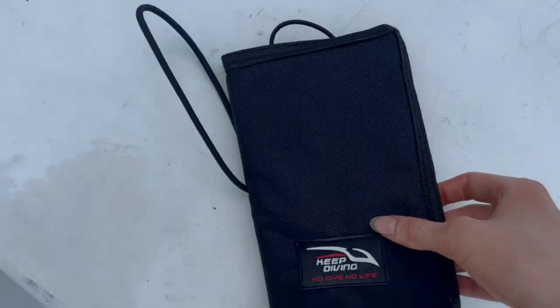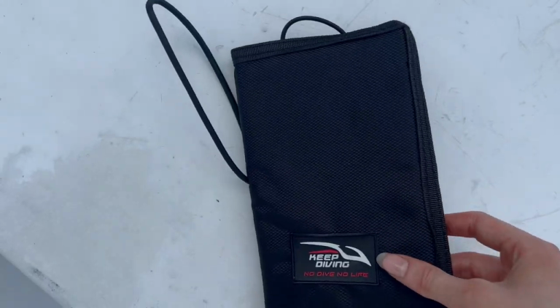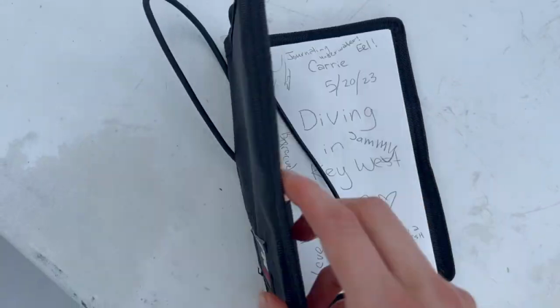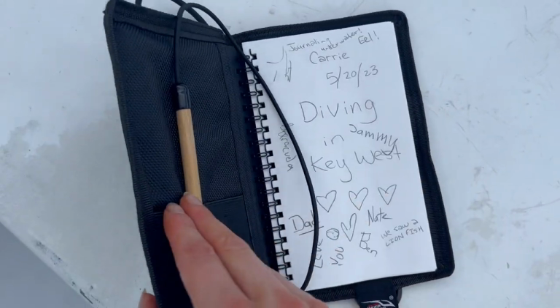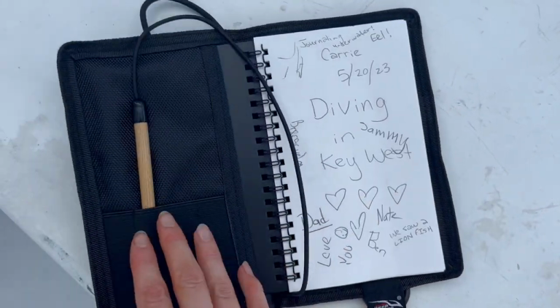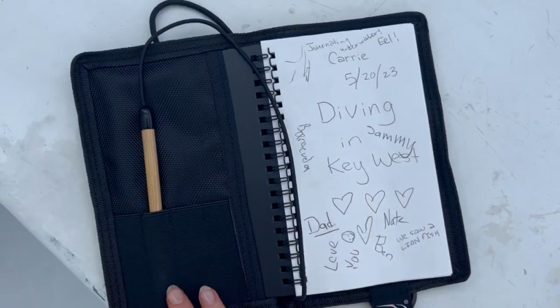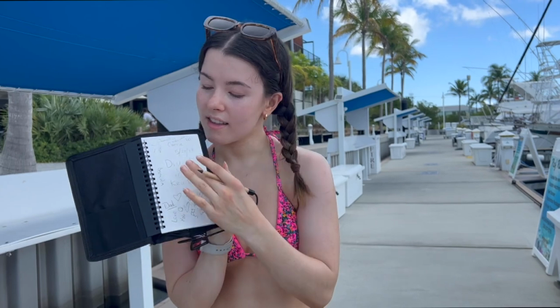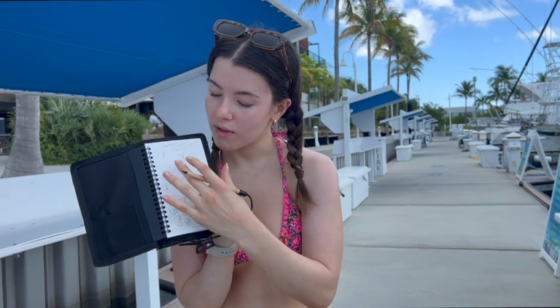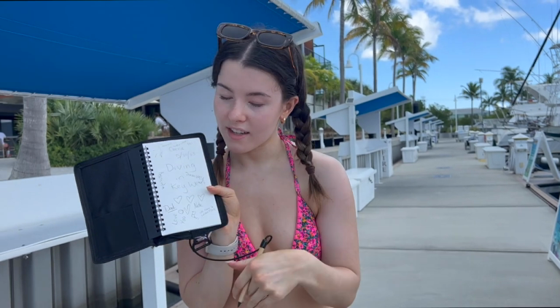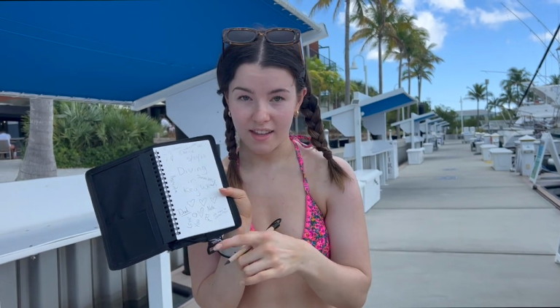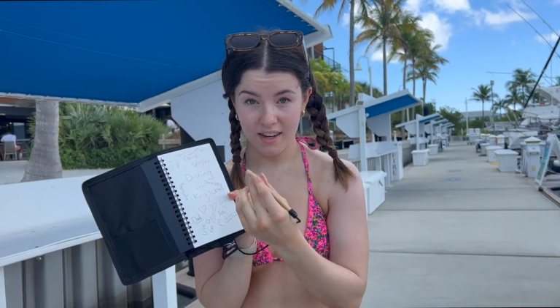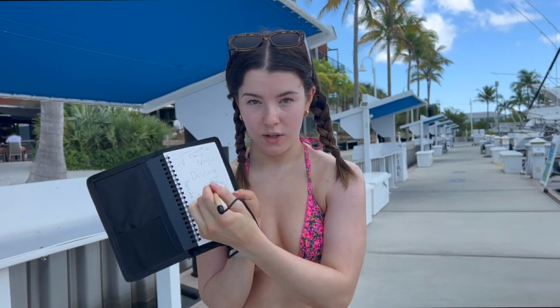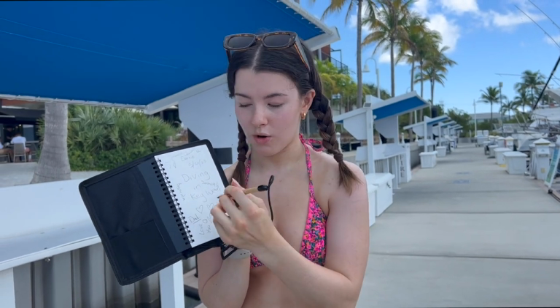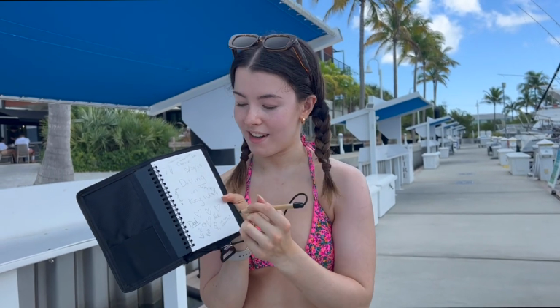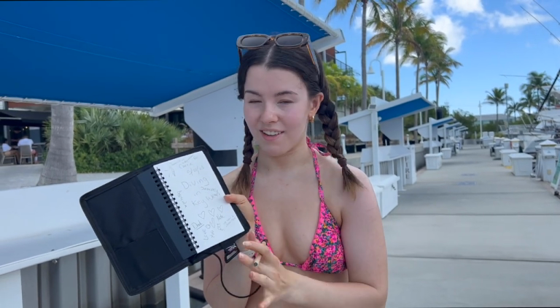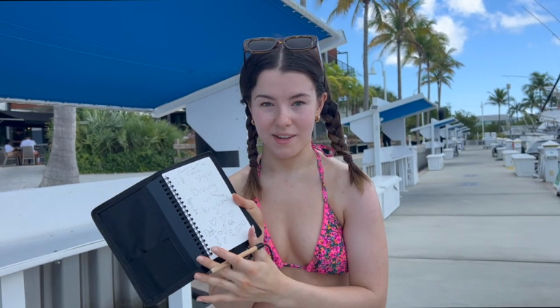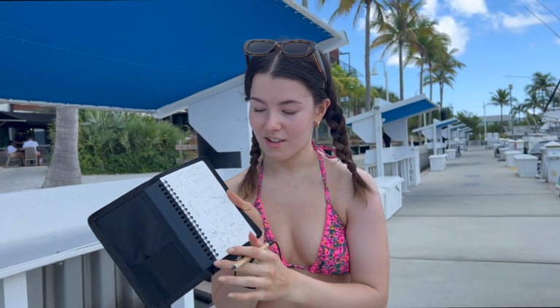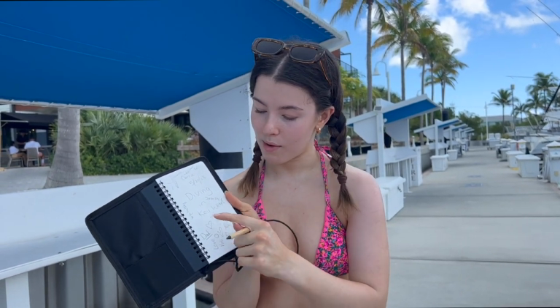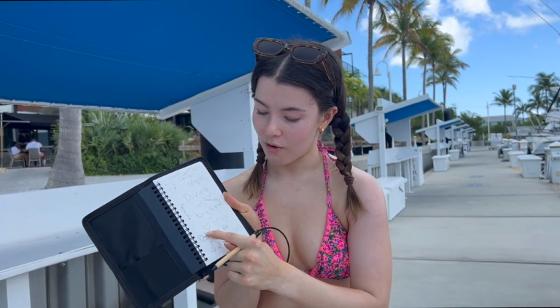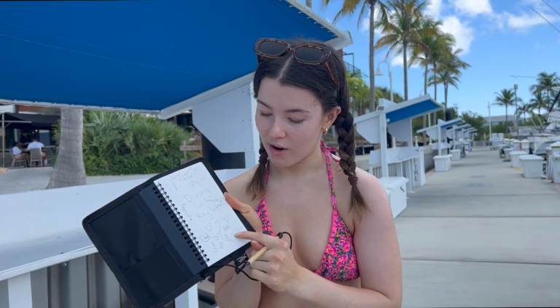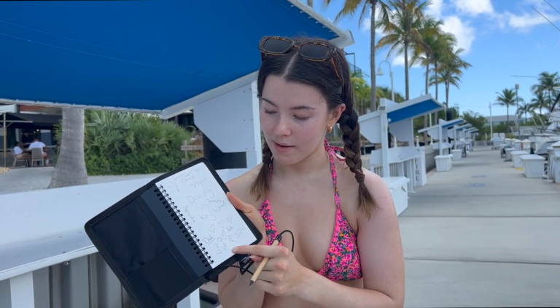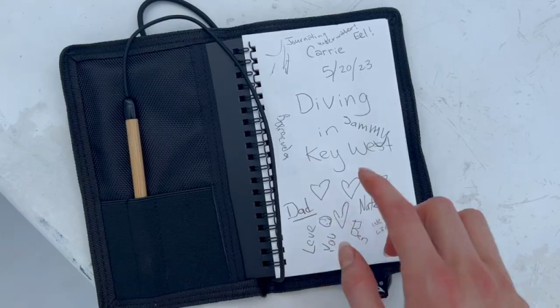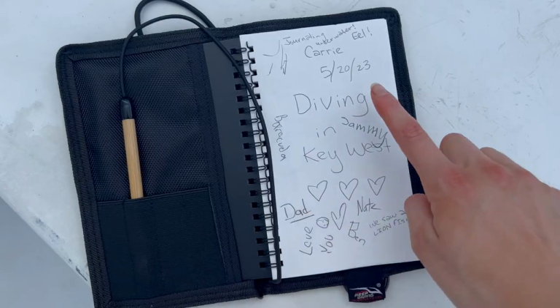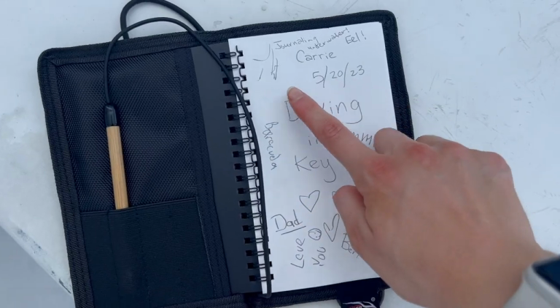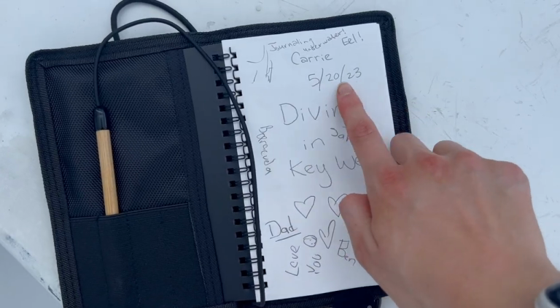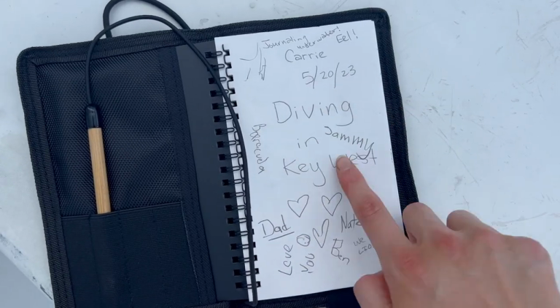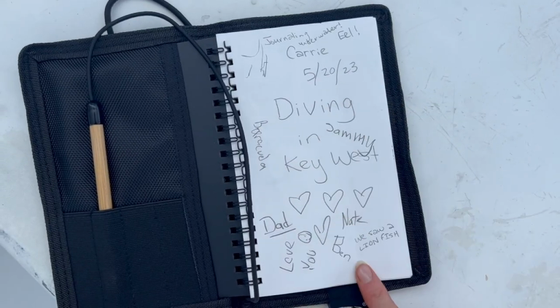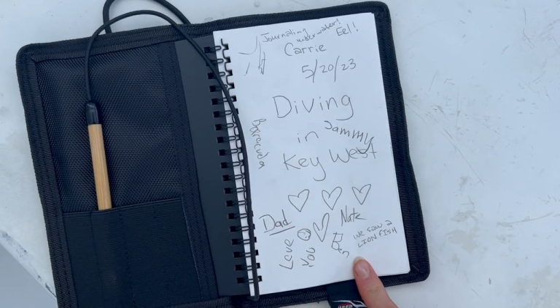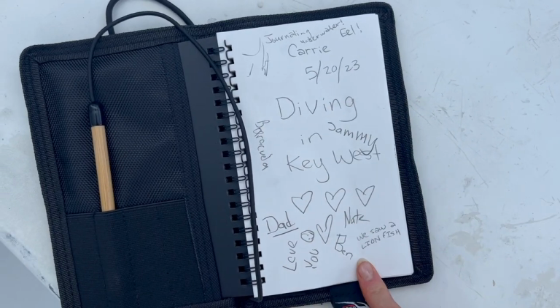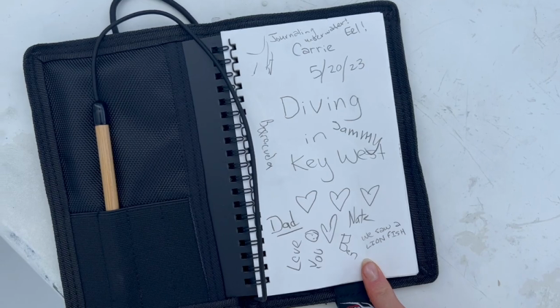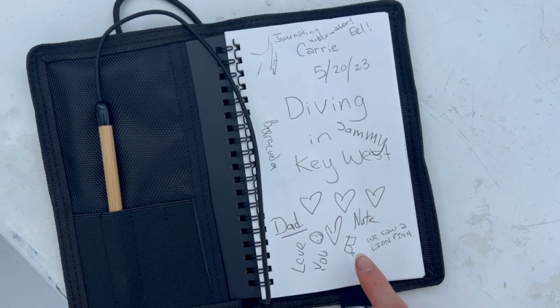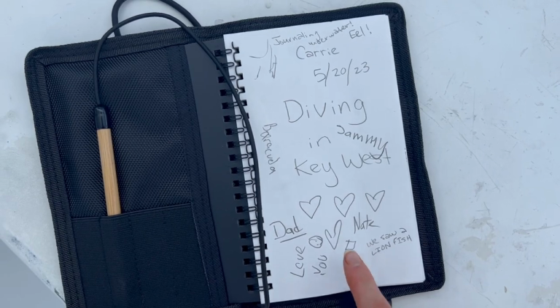Then you can open it up — this is what it looks like on the inside. We journaled in it a little bit yesterday; we all wrote our names and it has a bunch of really thick waterproof pages.